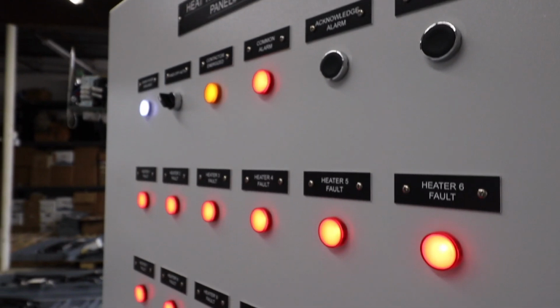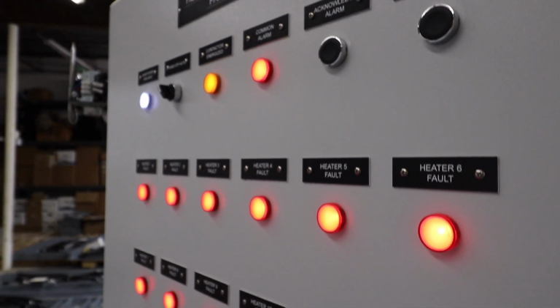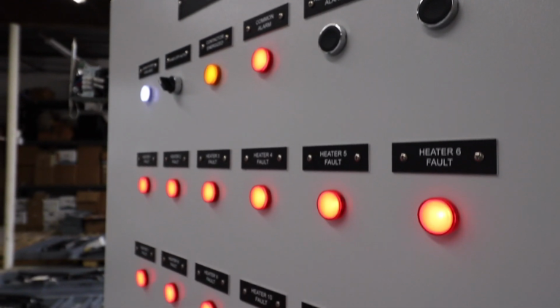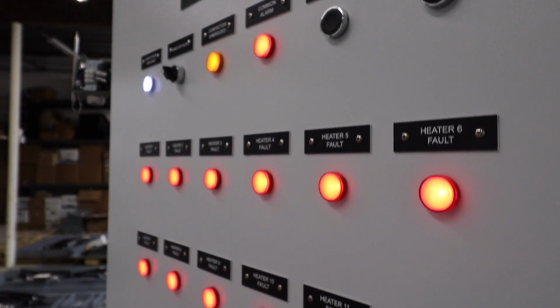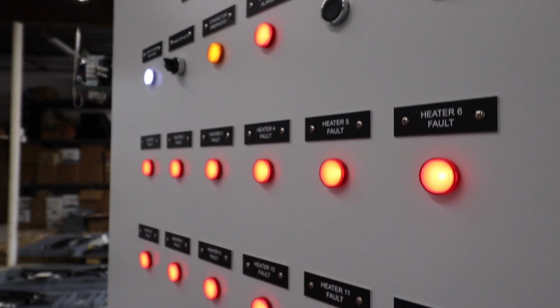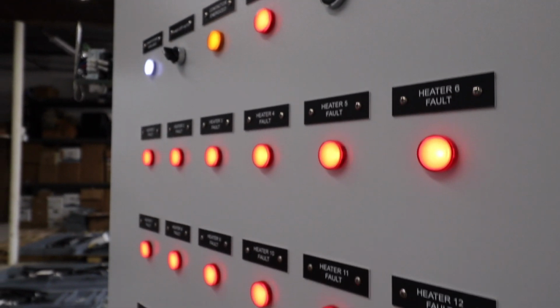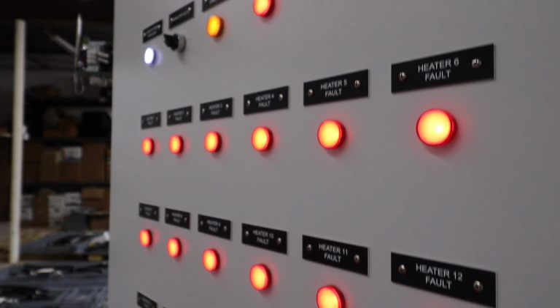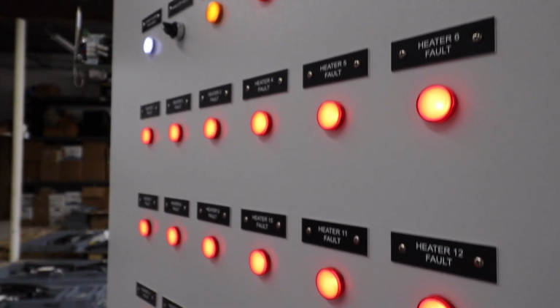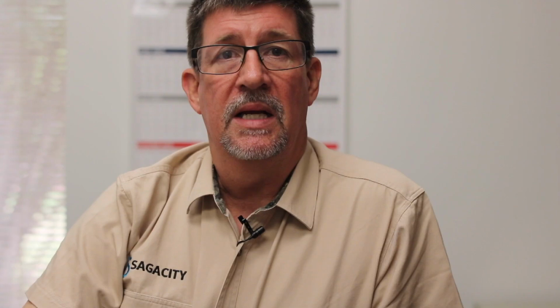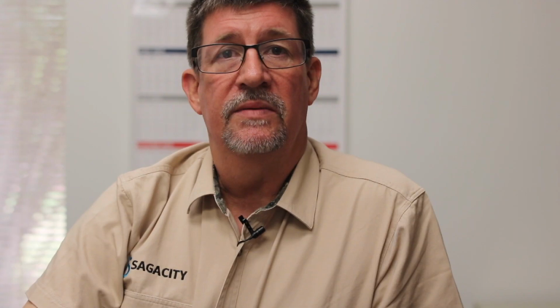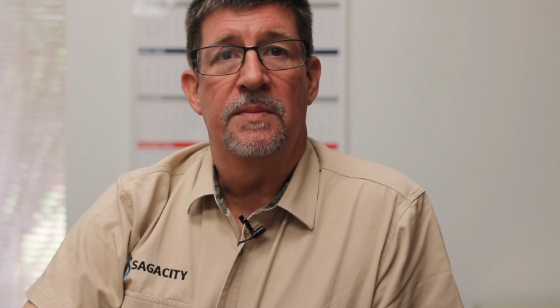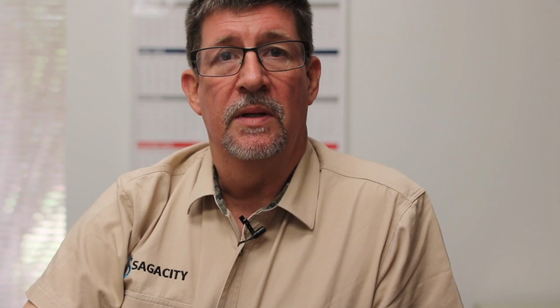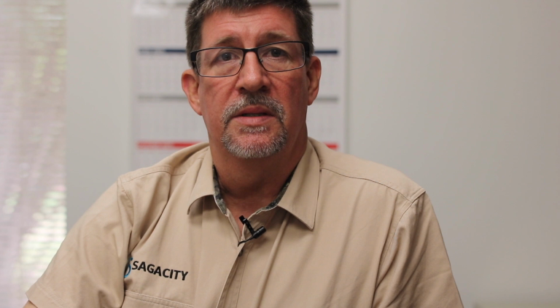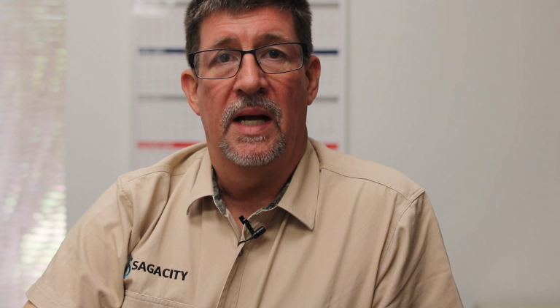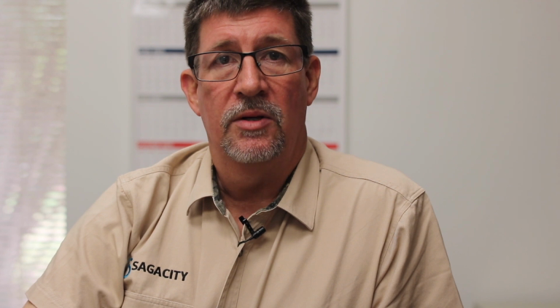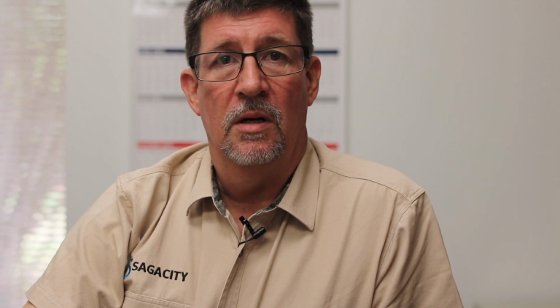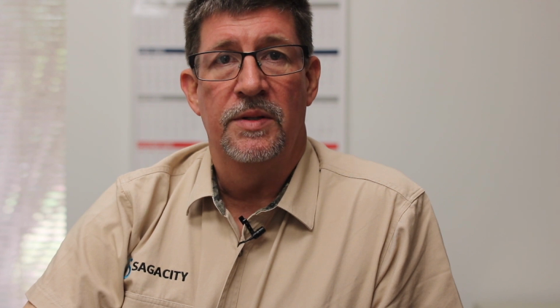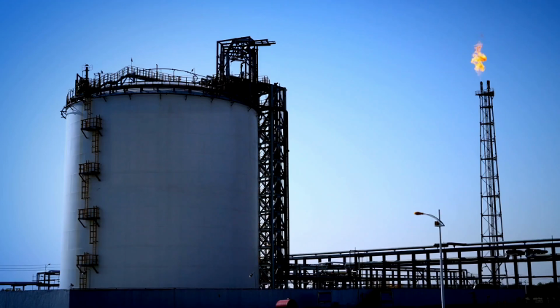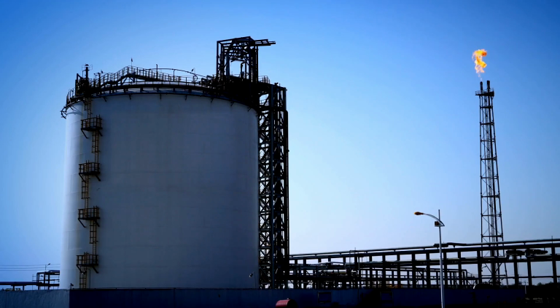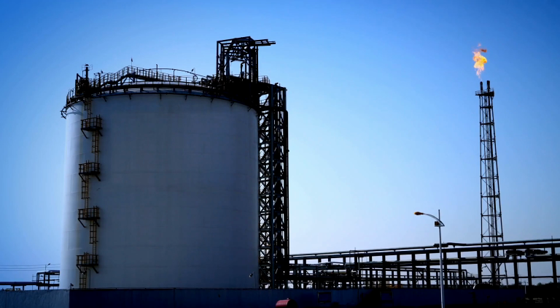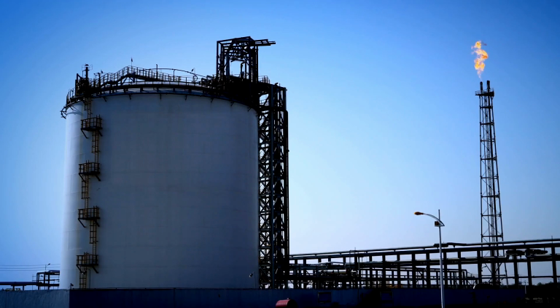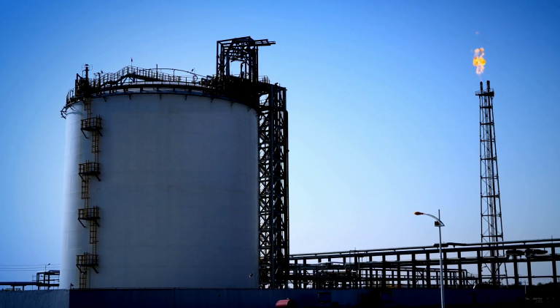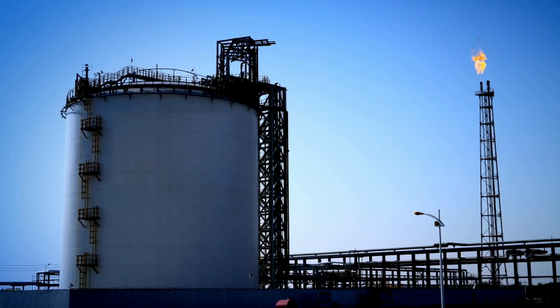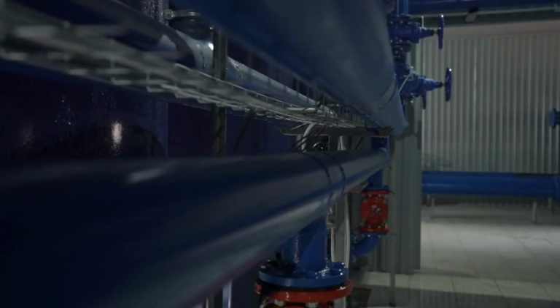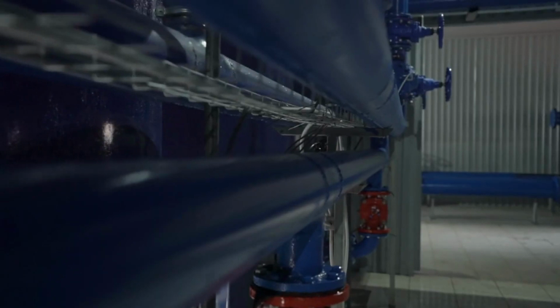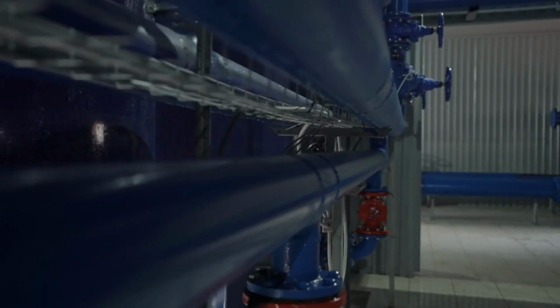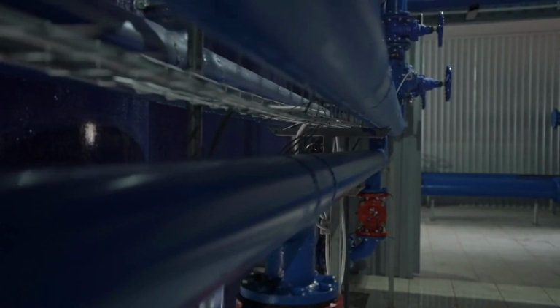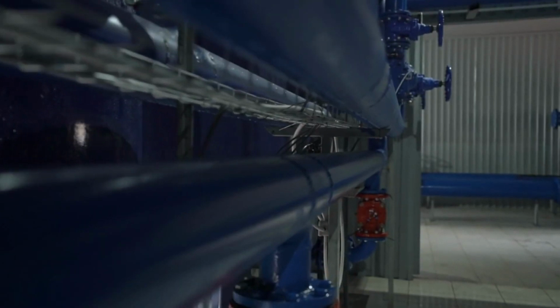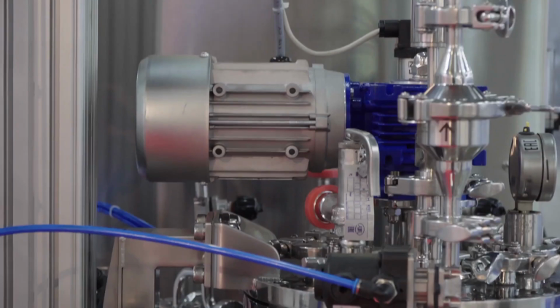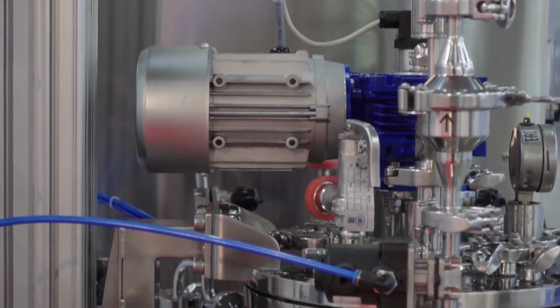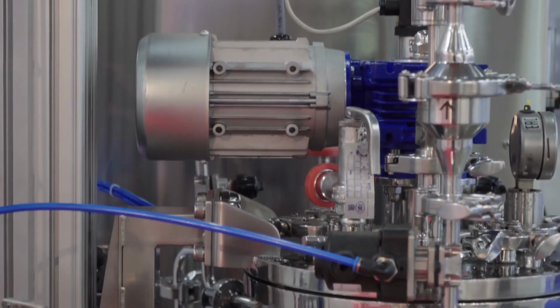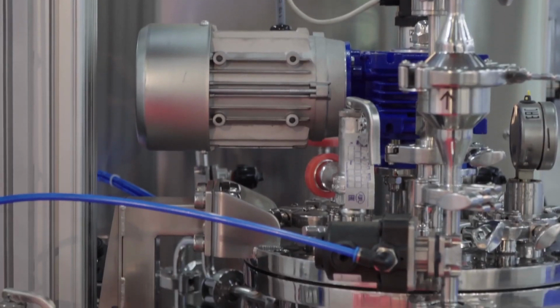Our analyzer team has decades of experience in the hydrocarbons process production, transmission, and processing markets.